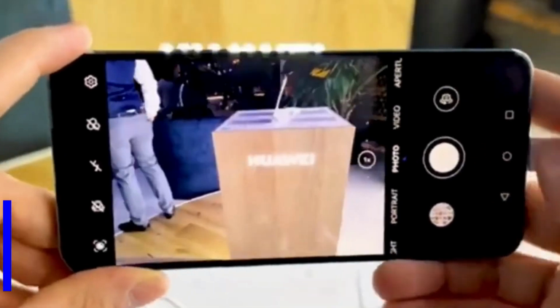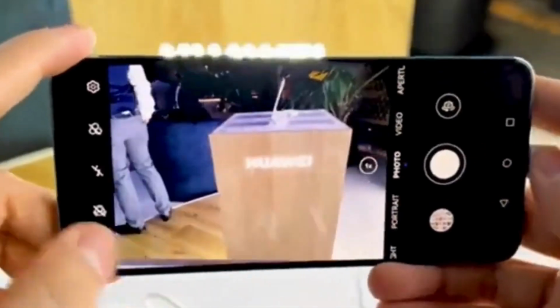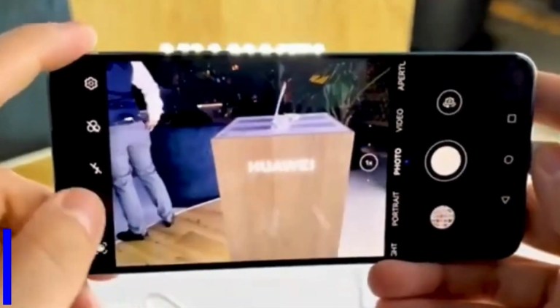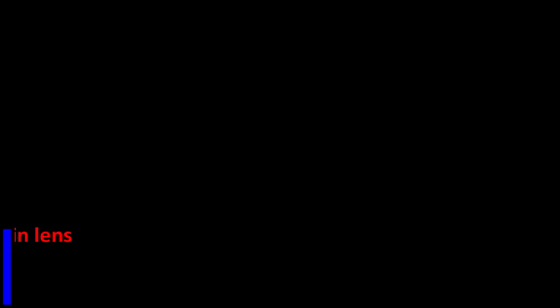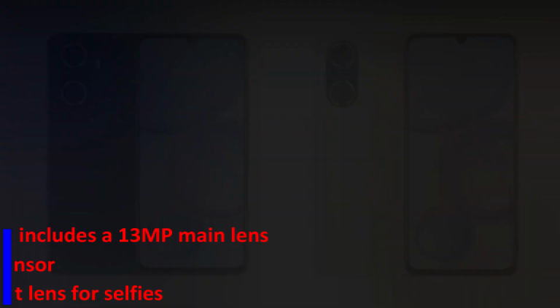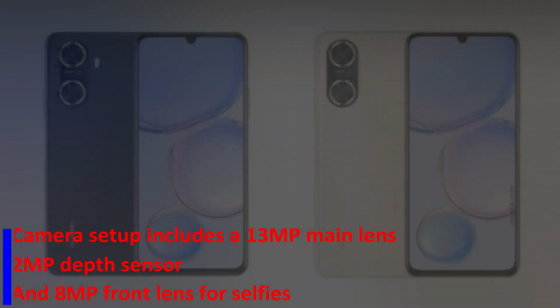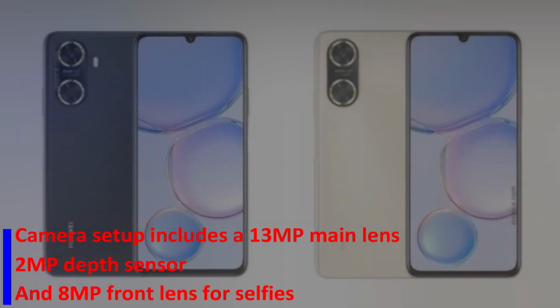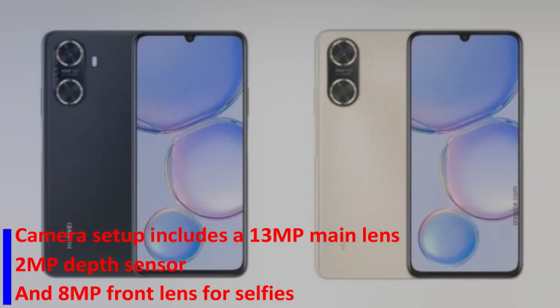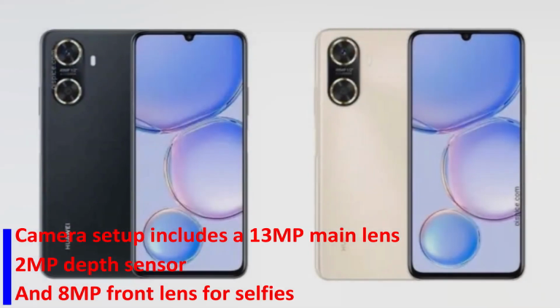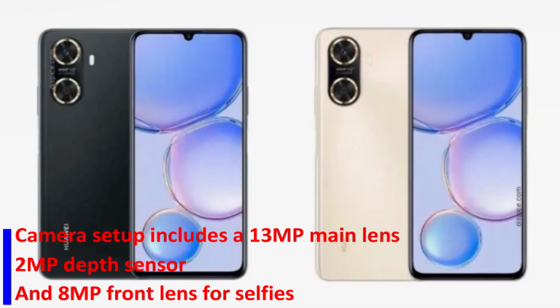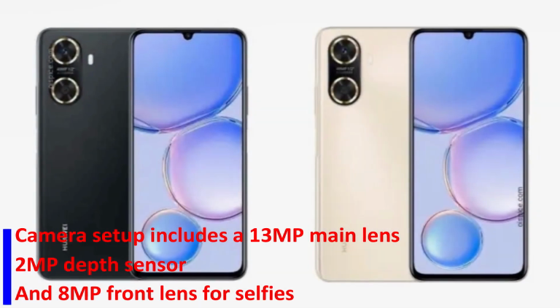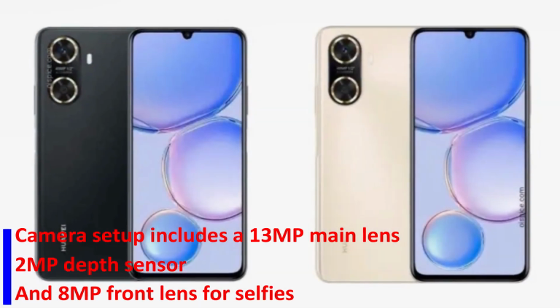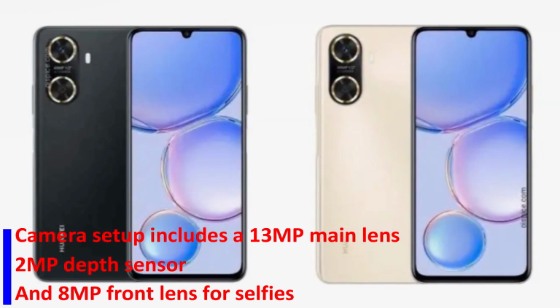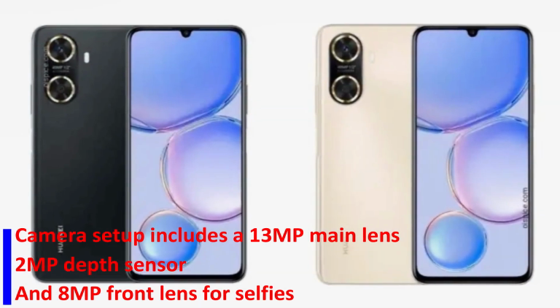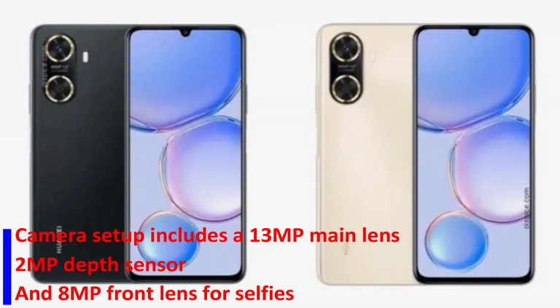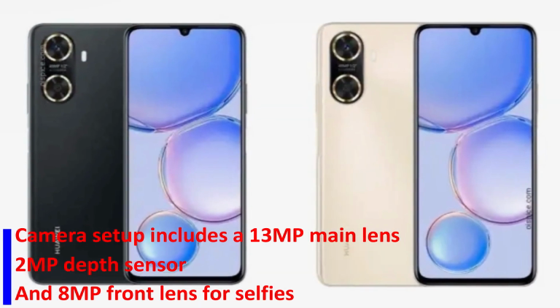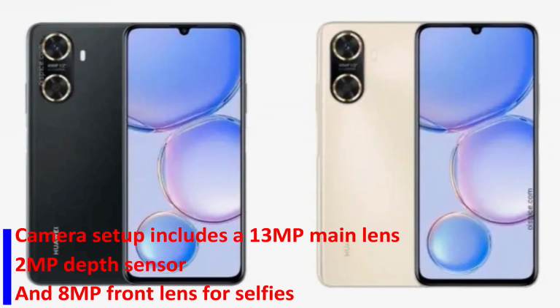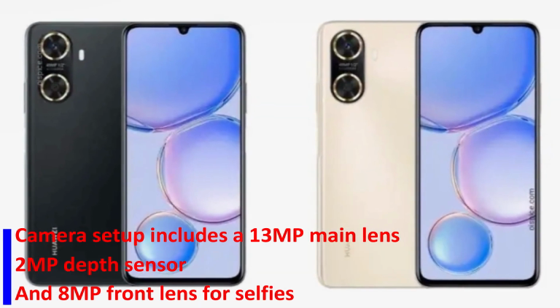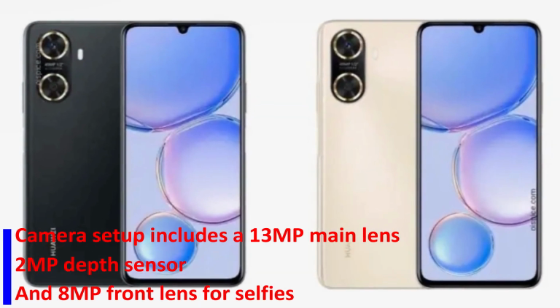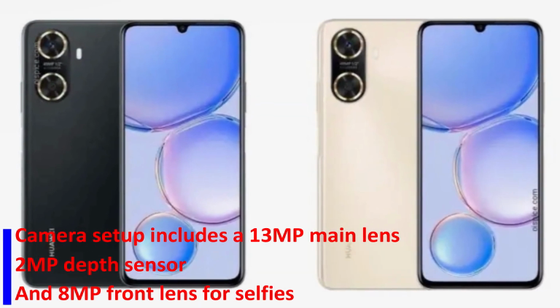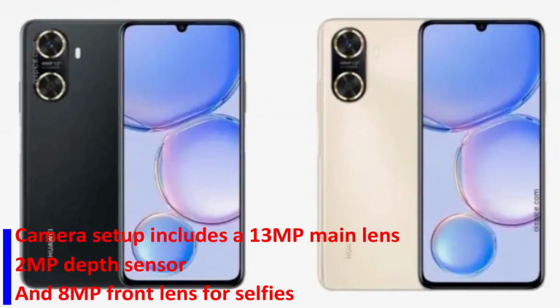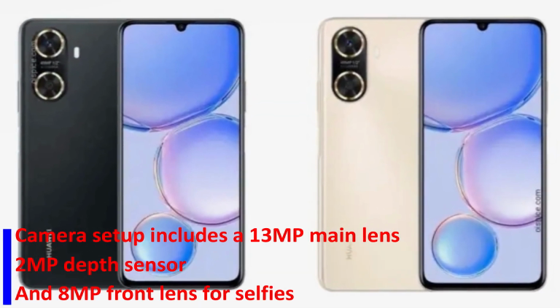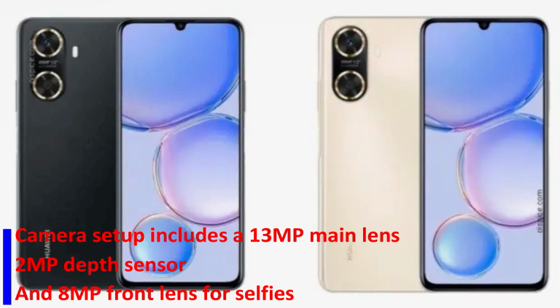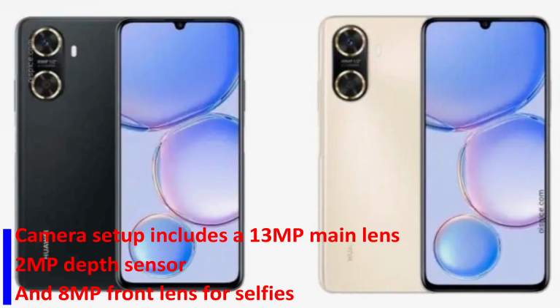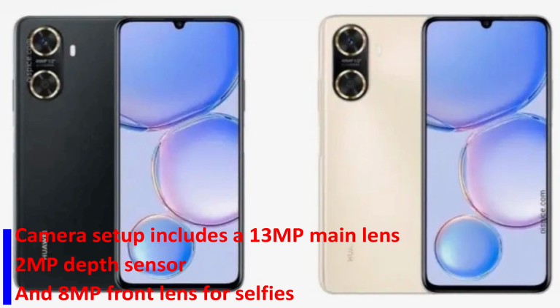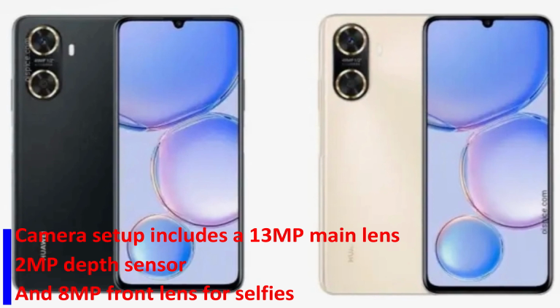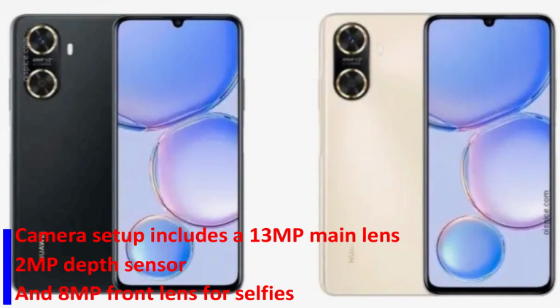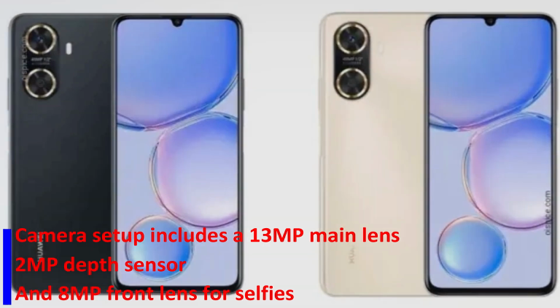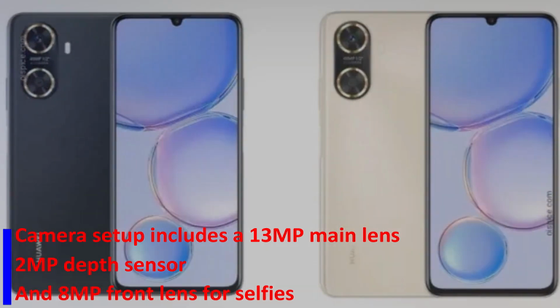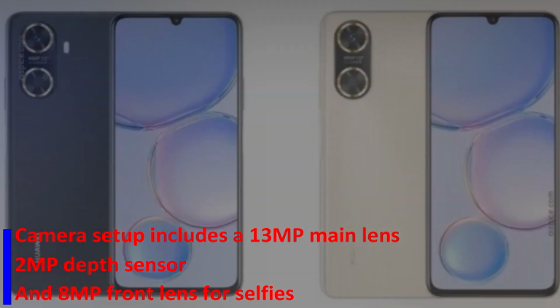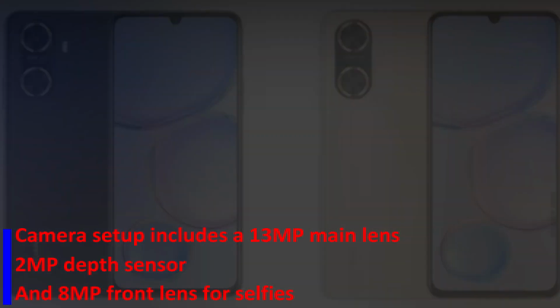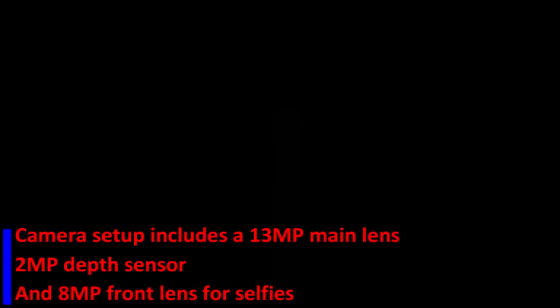Its camera setup includes a 13MP main lens, a 2MP depth sensor, and an 8MP front lens for selfies.